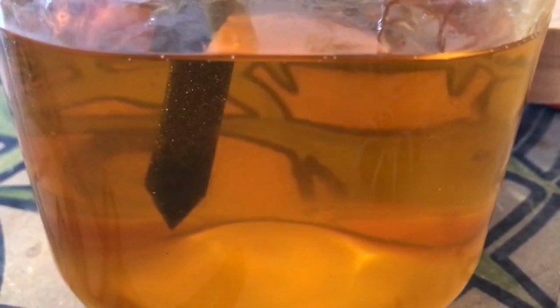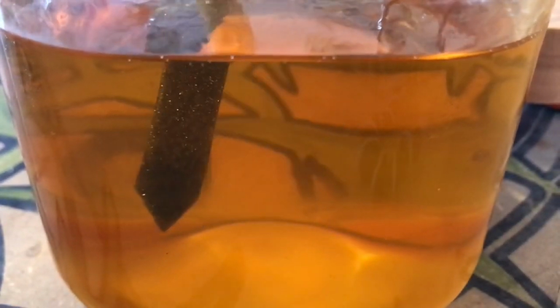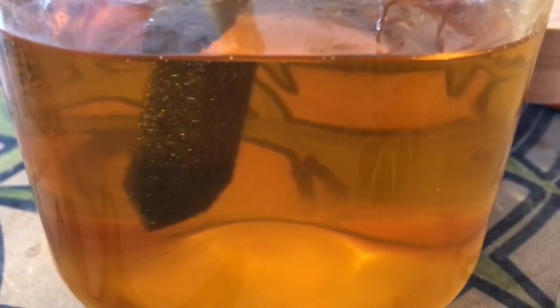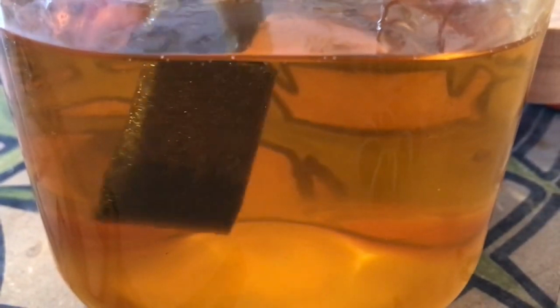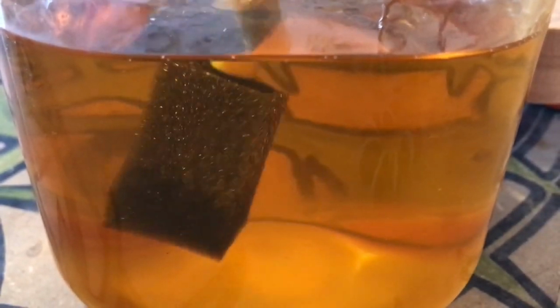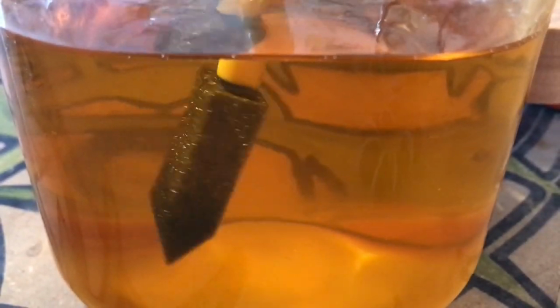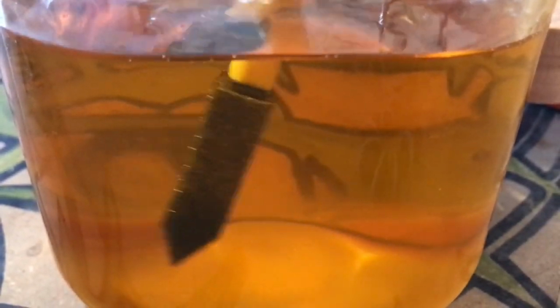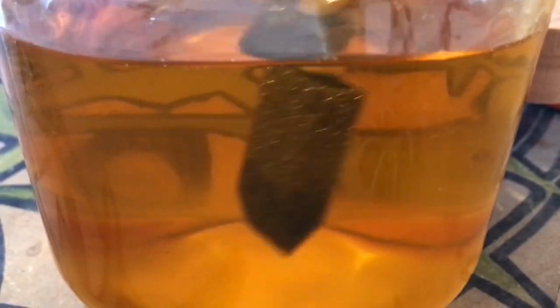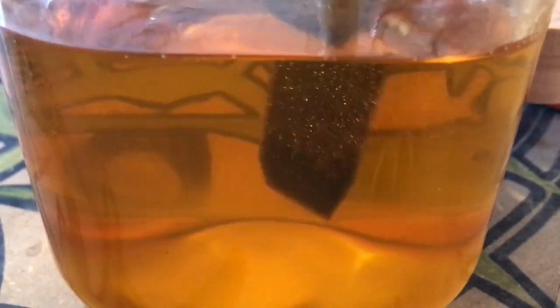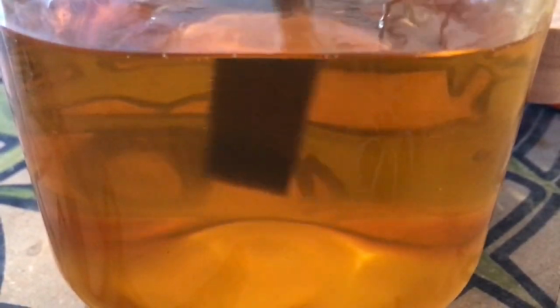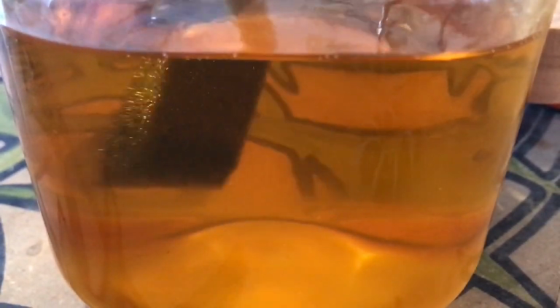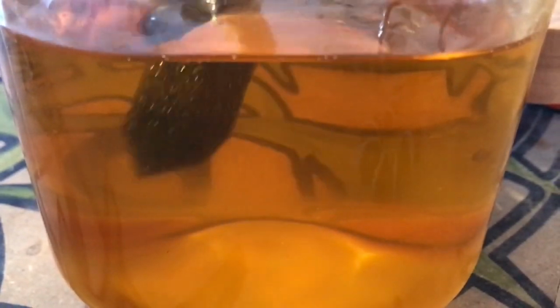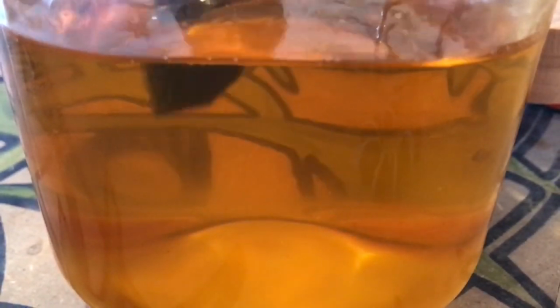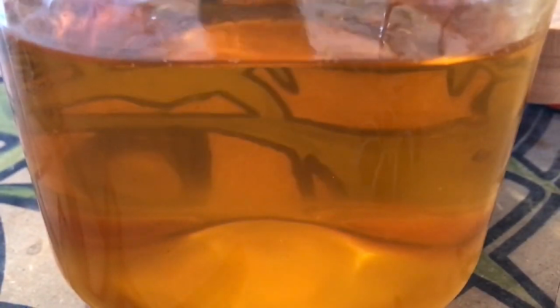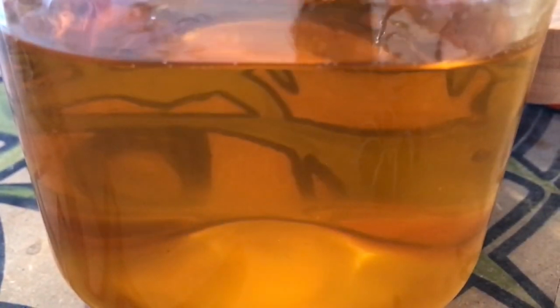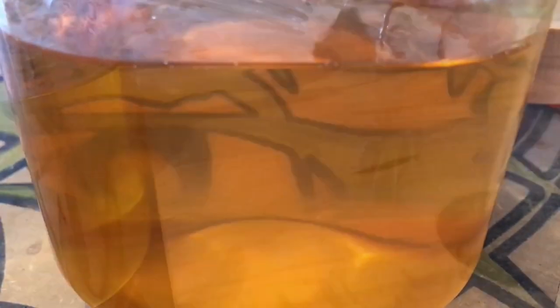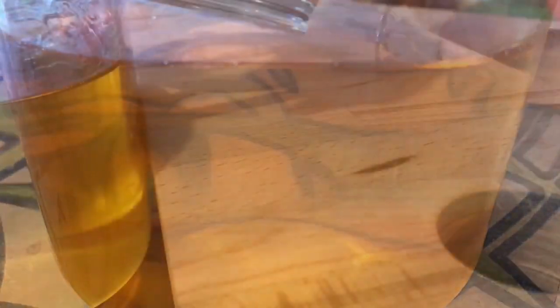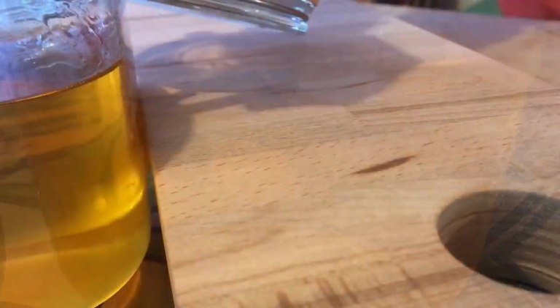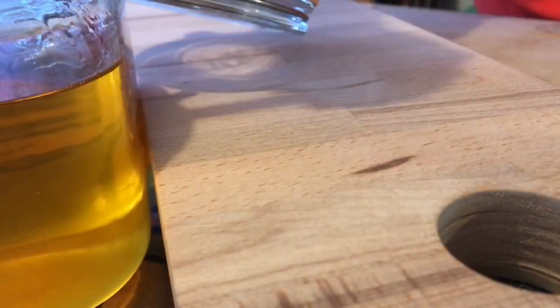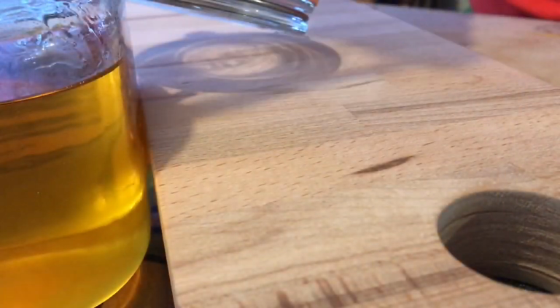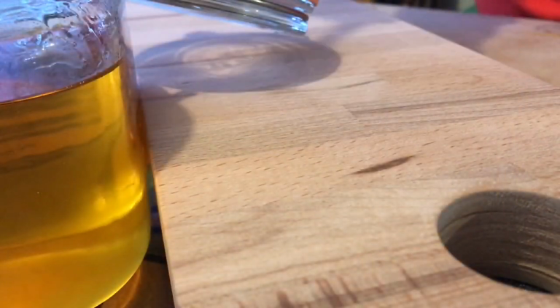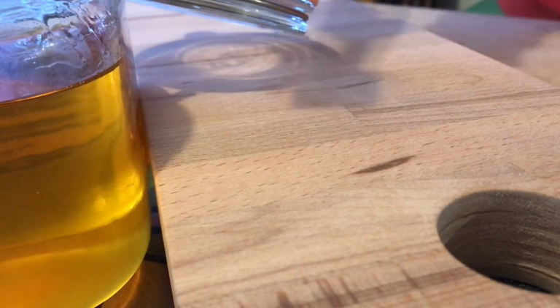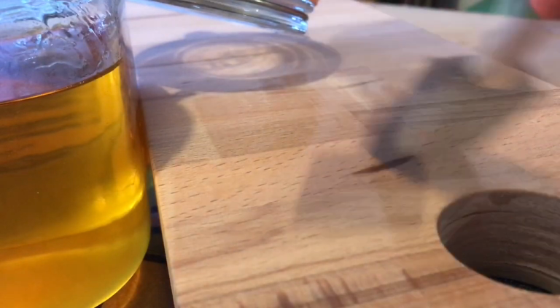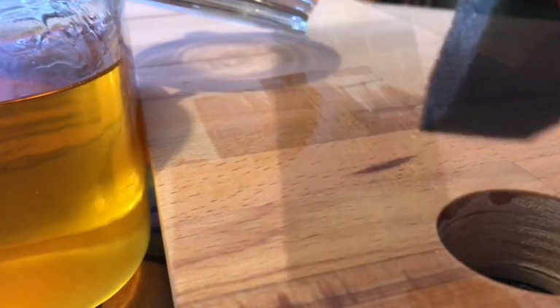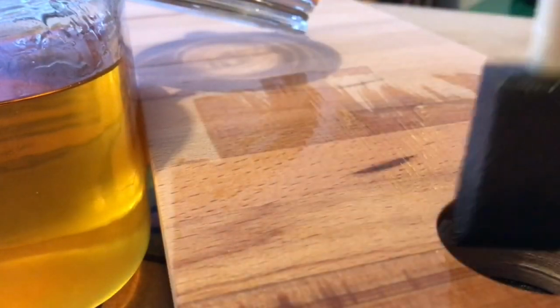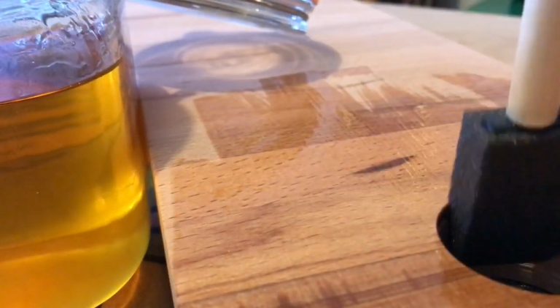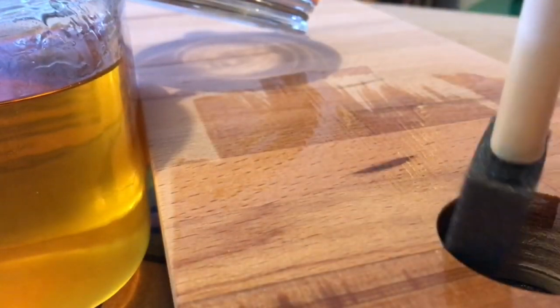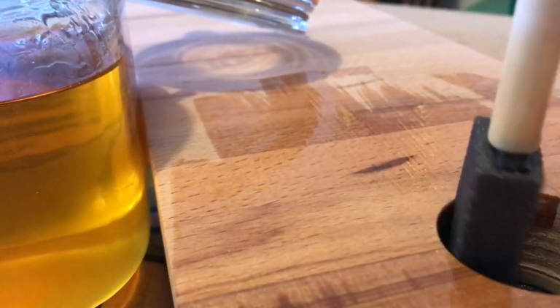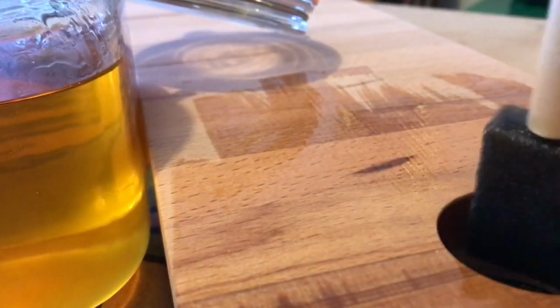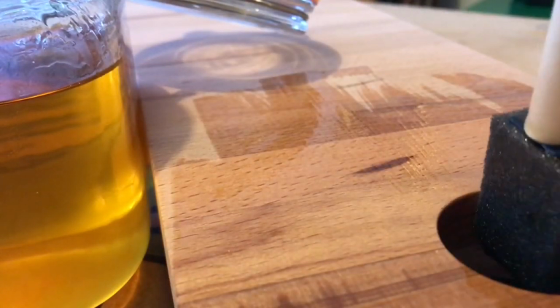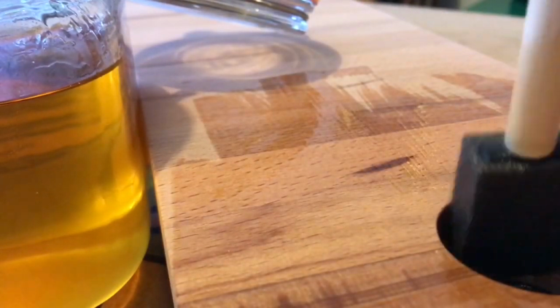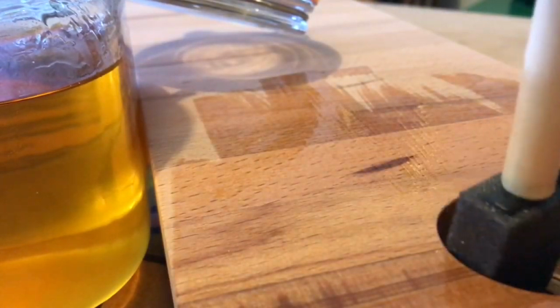Oiling time — the very best bit. I allowed the oil to soak in overnight, then buffed it with a lint-free cloth.